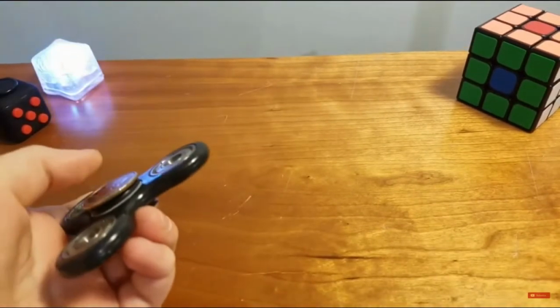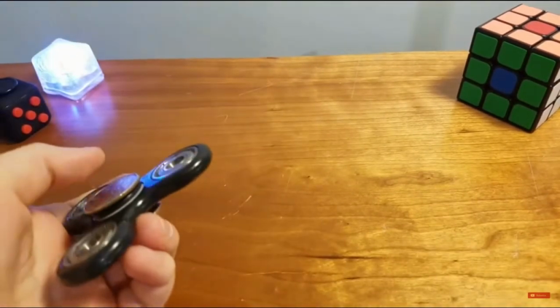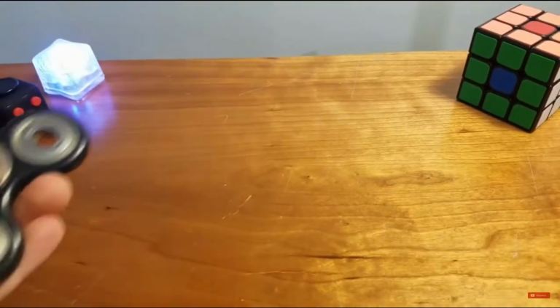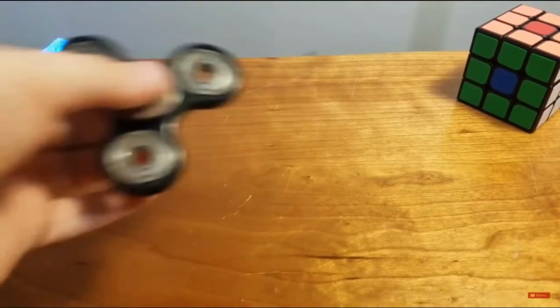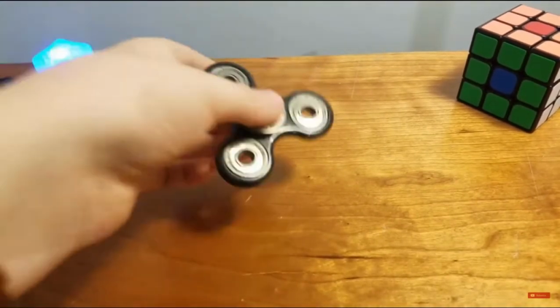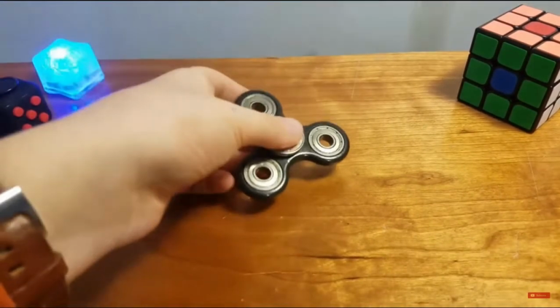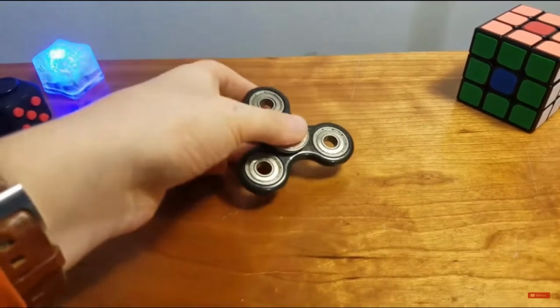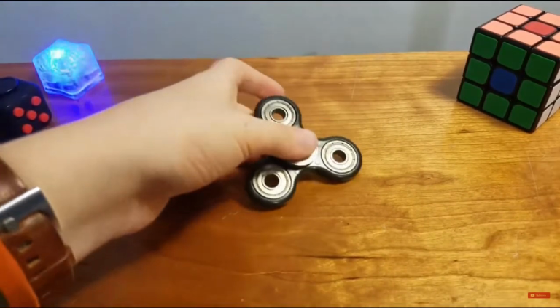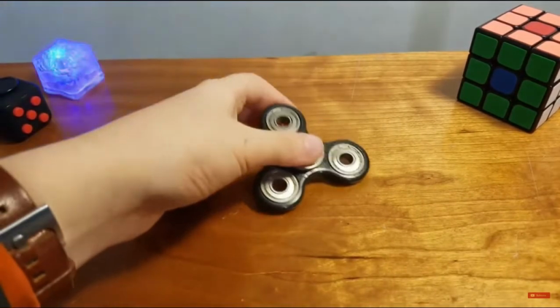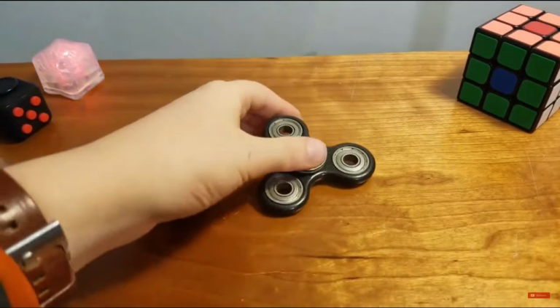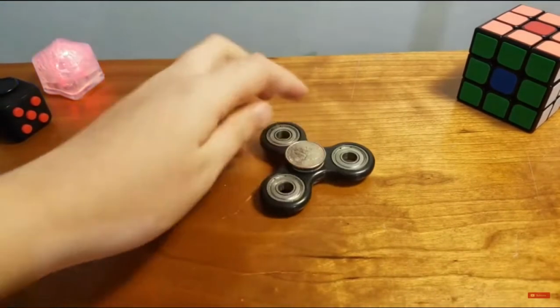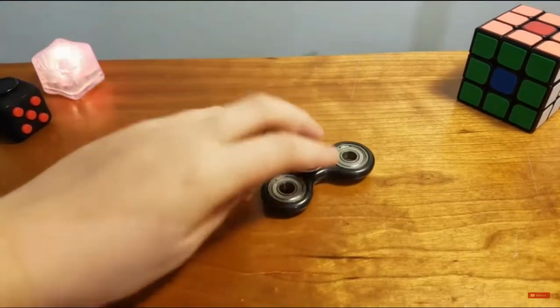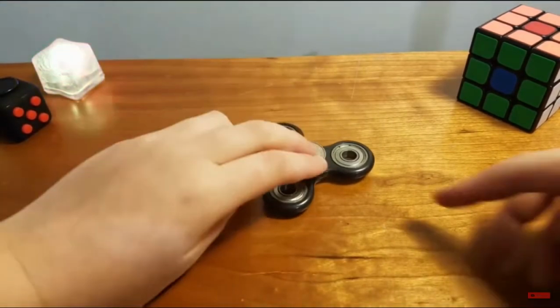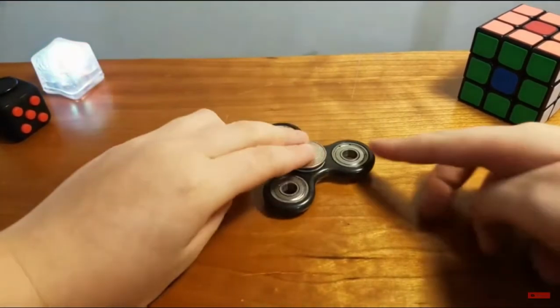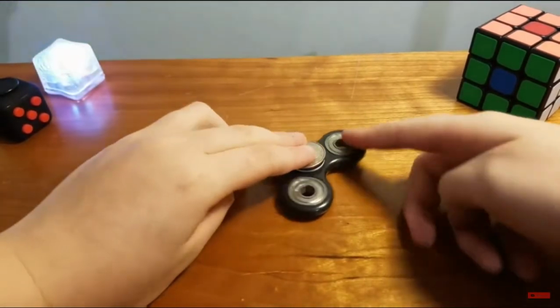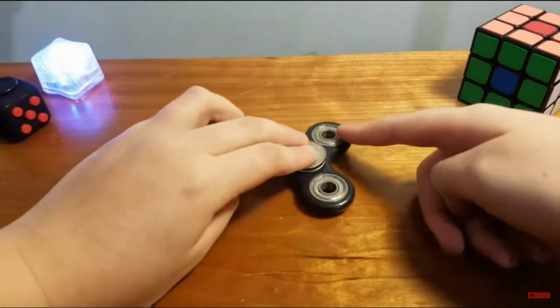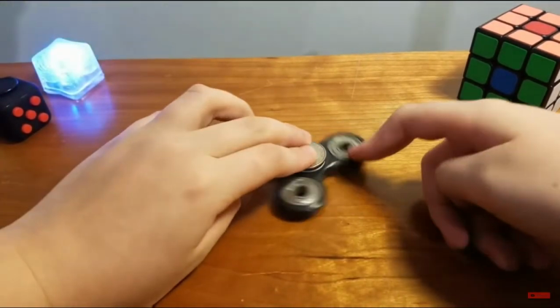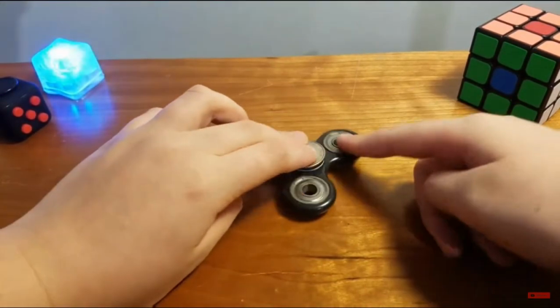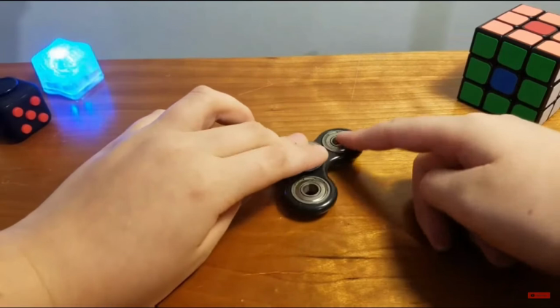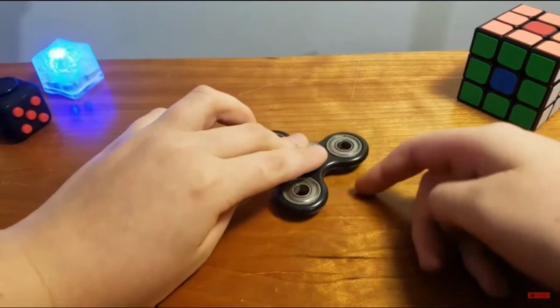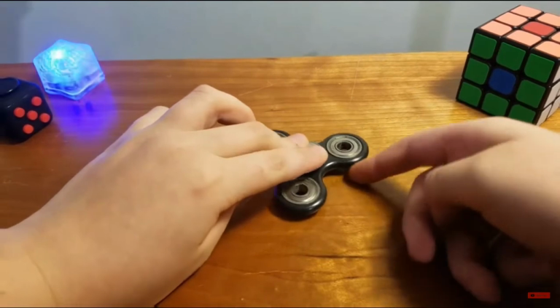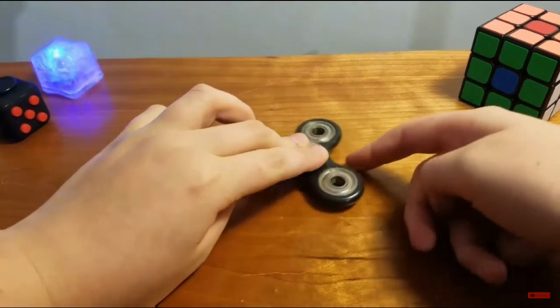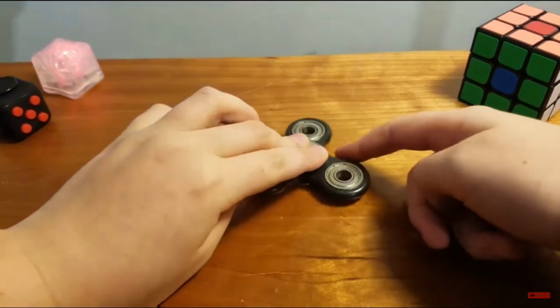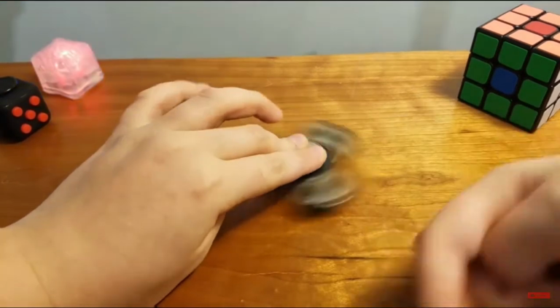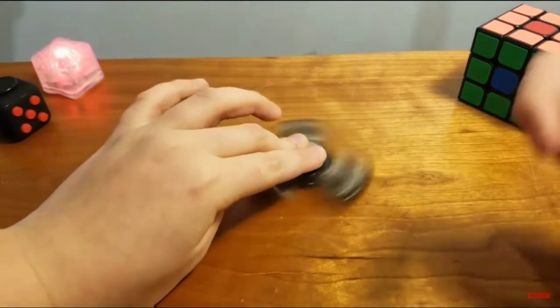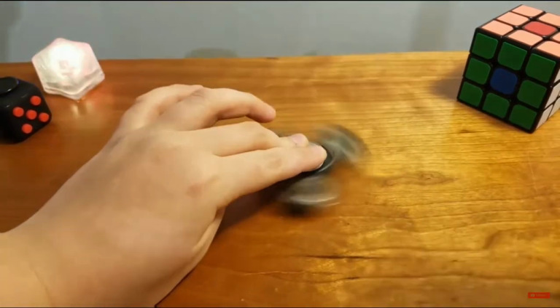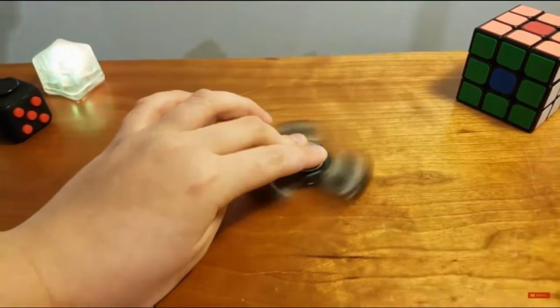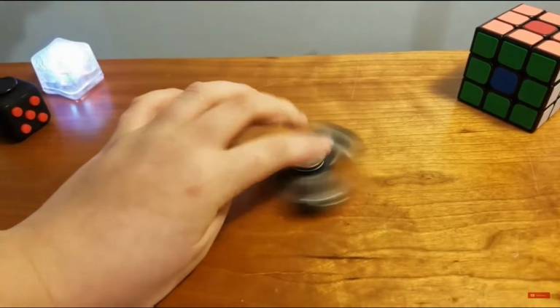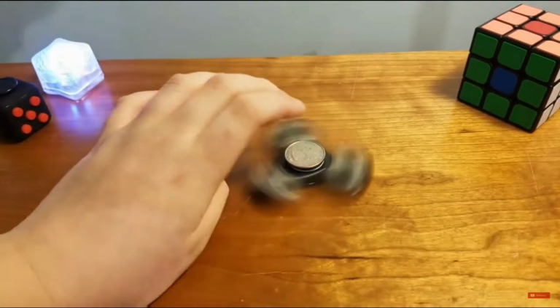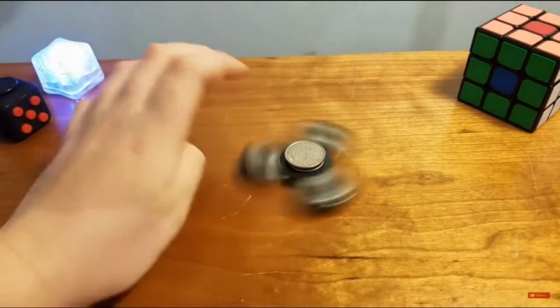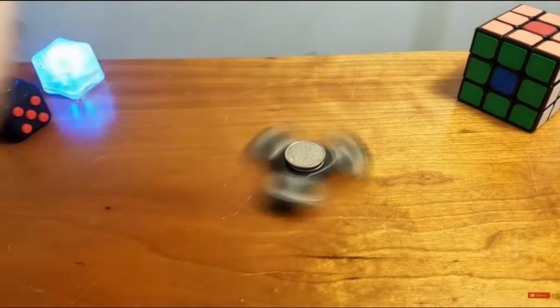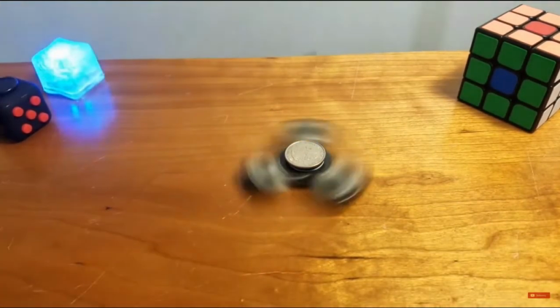This will make it easier to catch and also easier to spin on the table since there's an elevation from the coins.